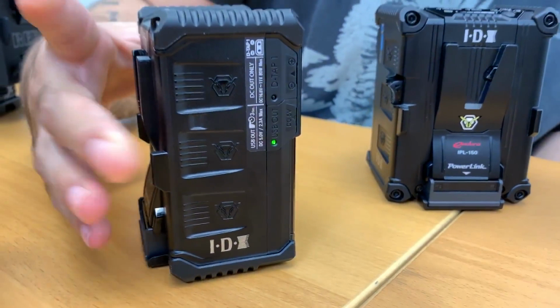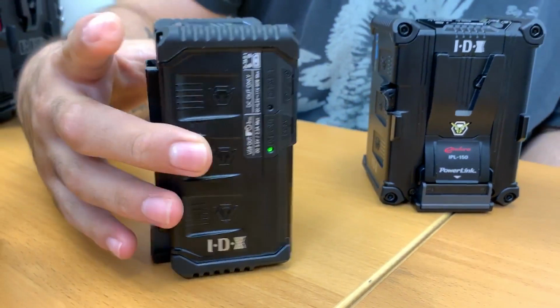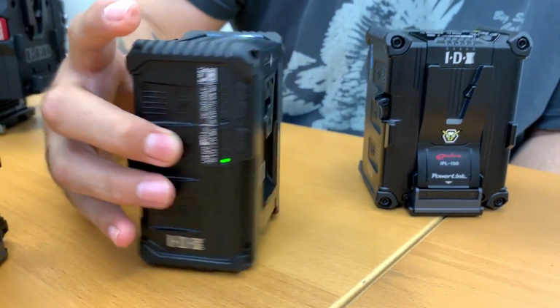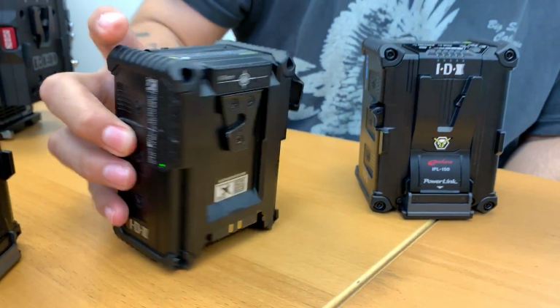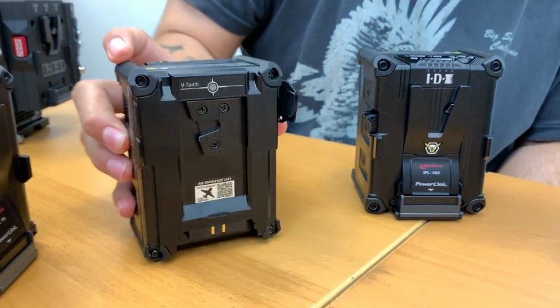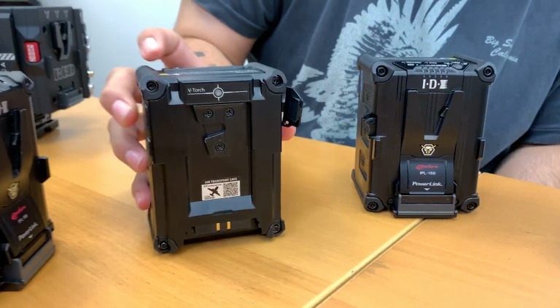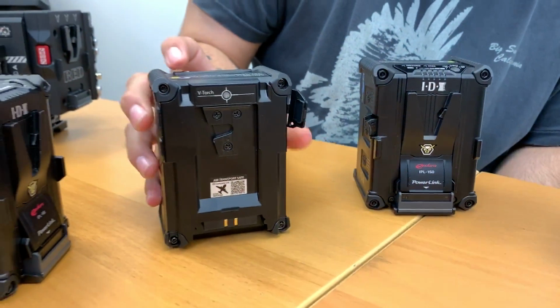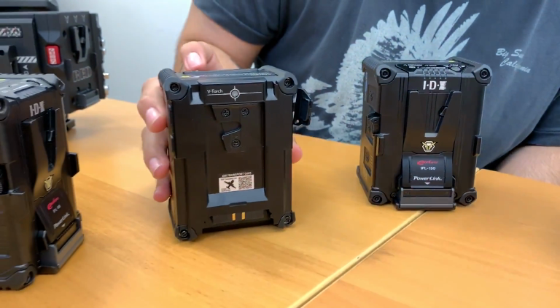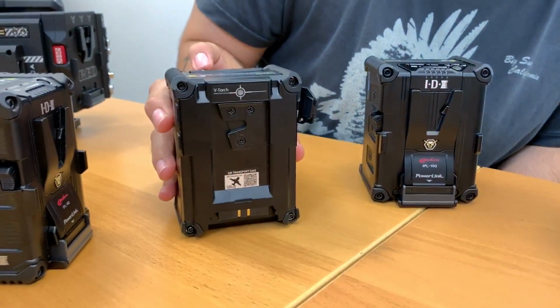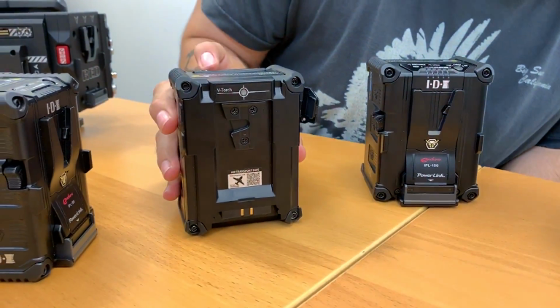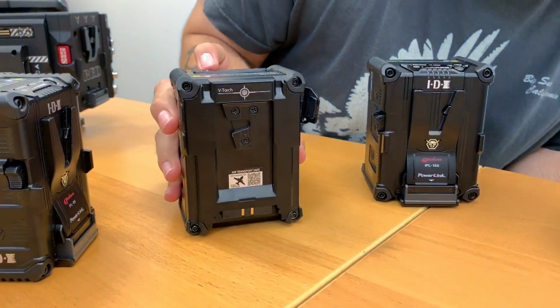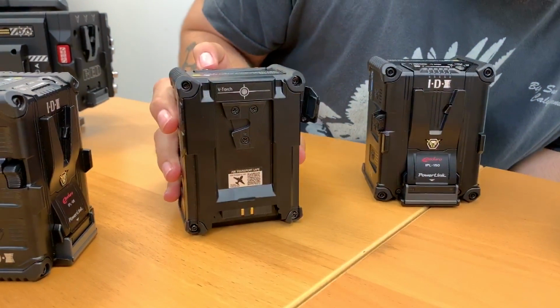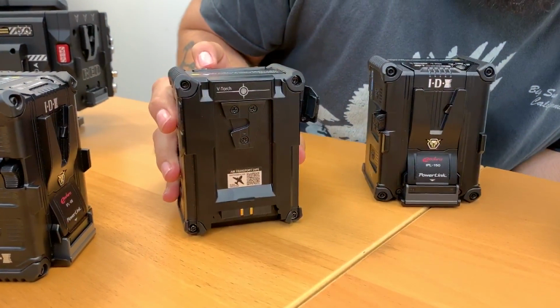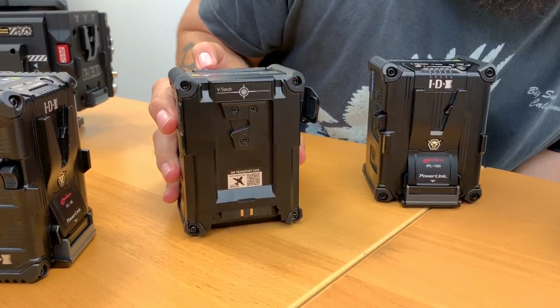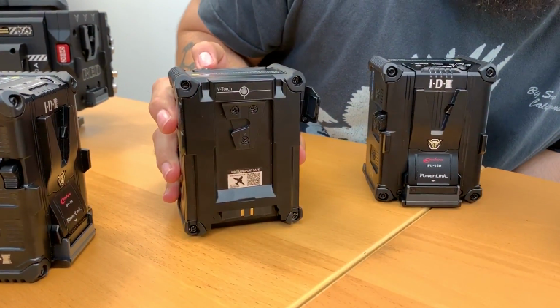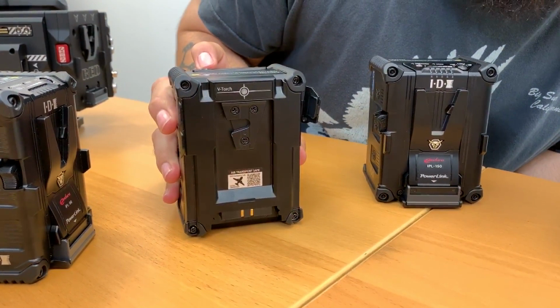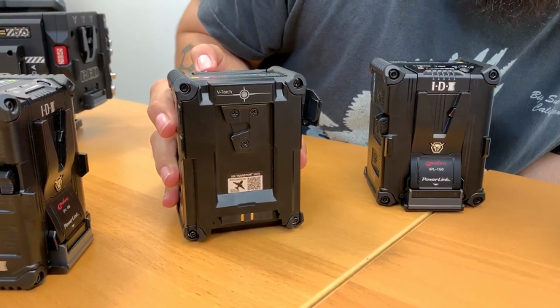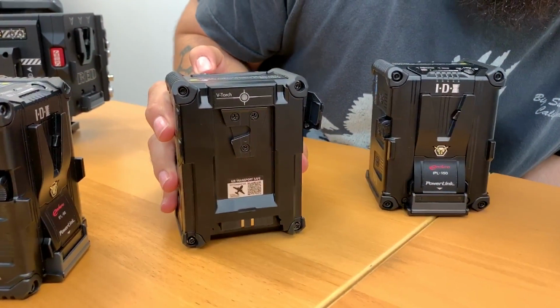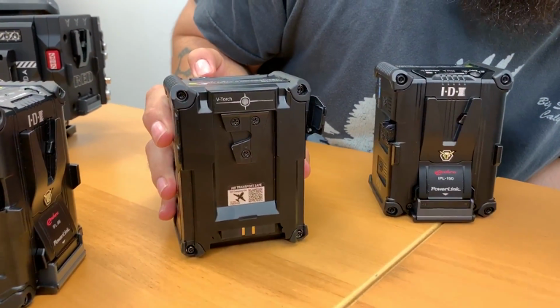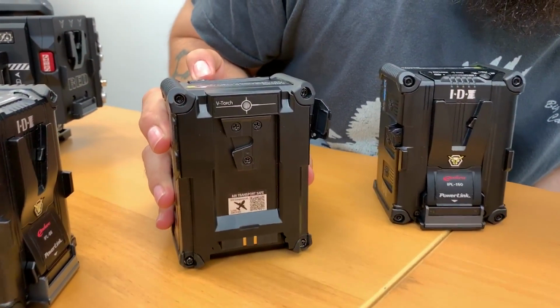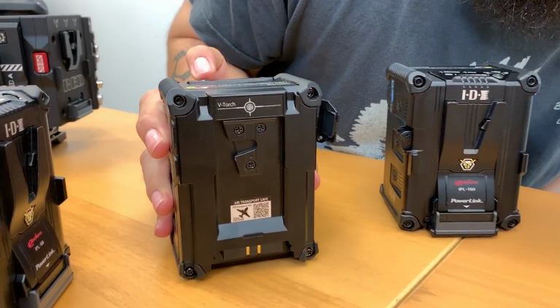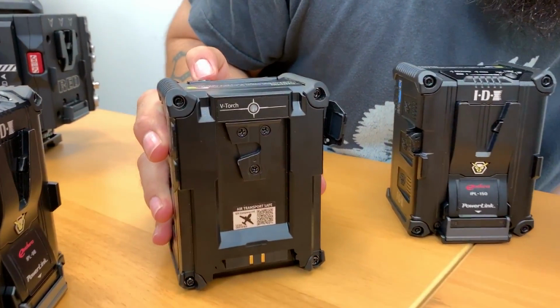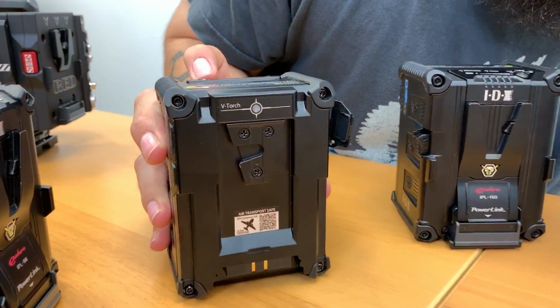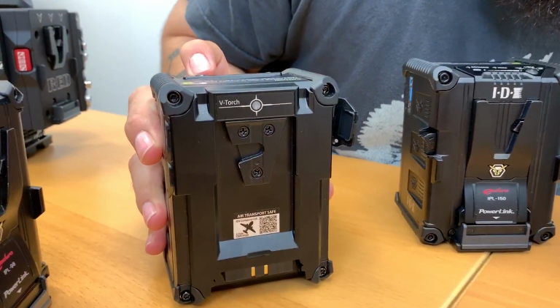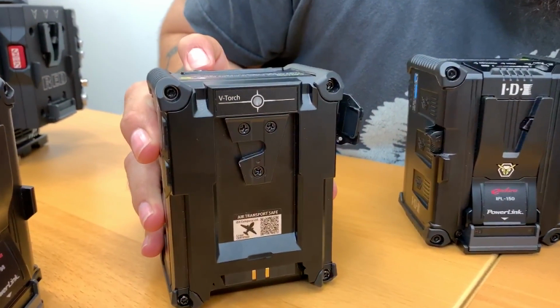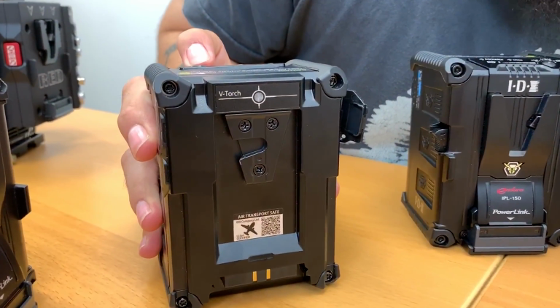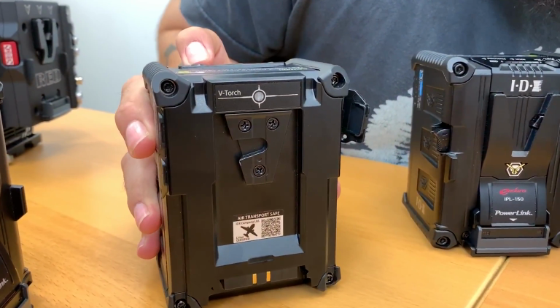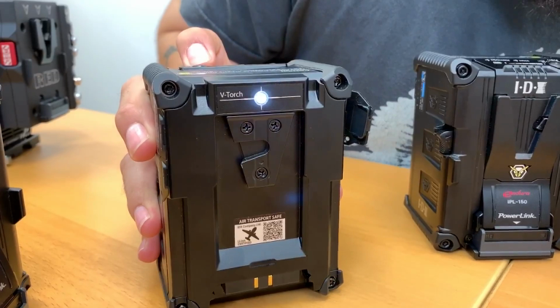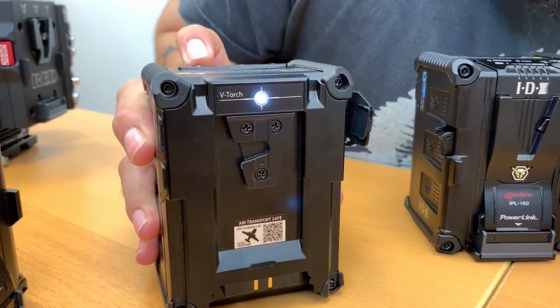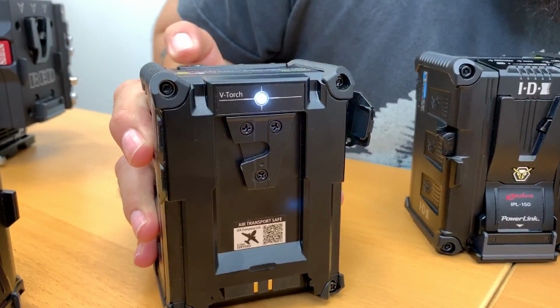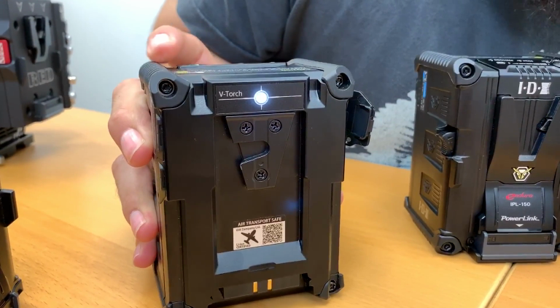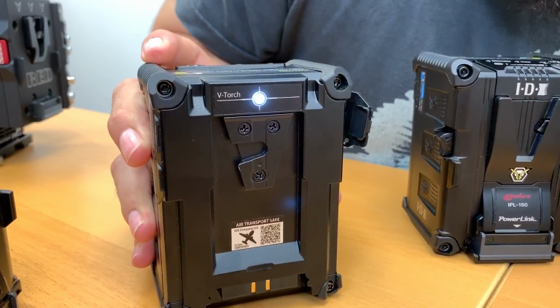You also use that button to activate our V-torch, which will help you light up things in the dark.